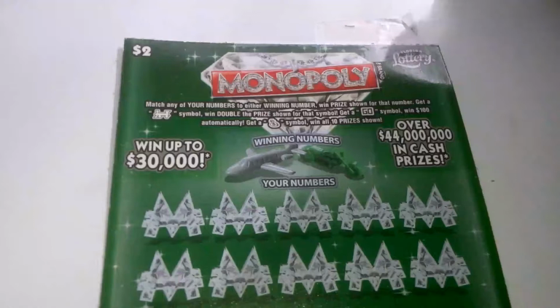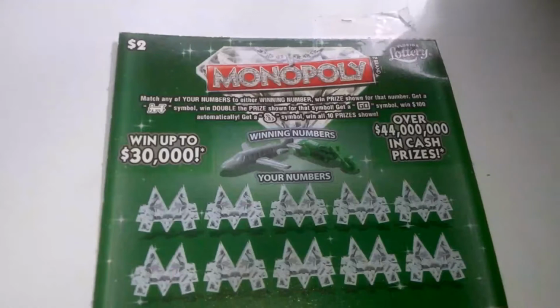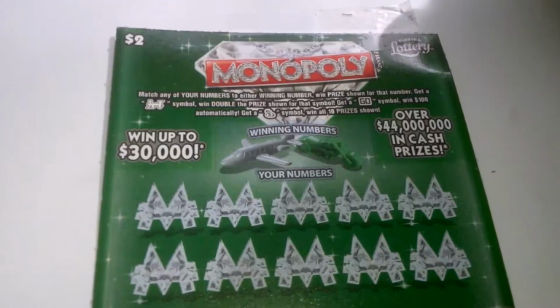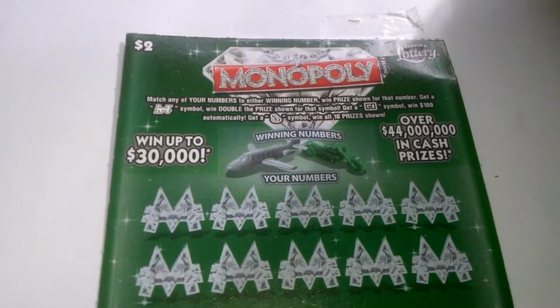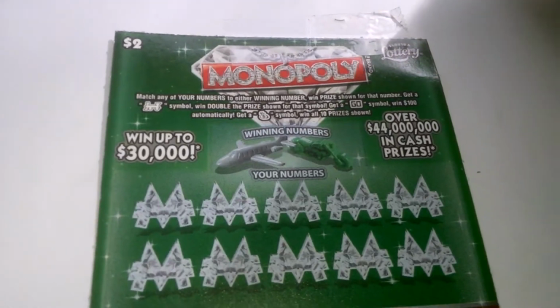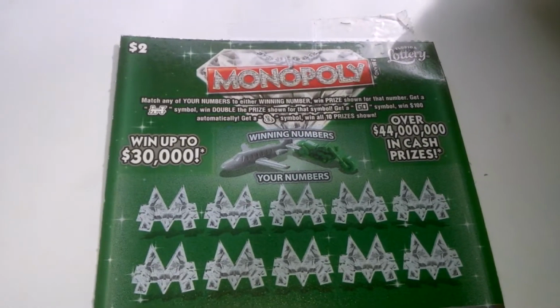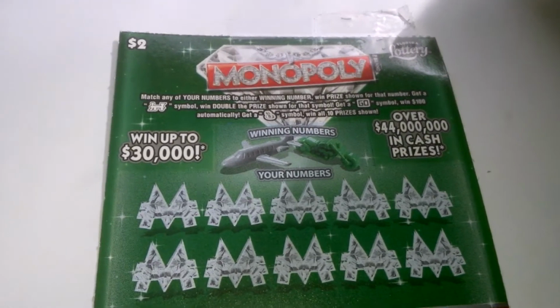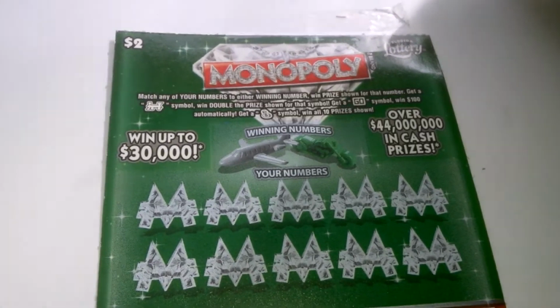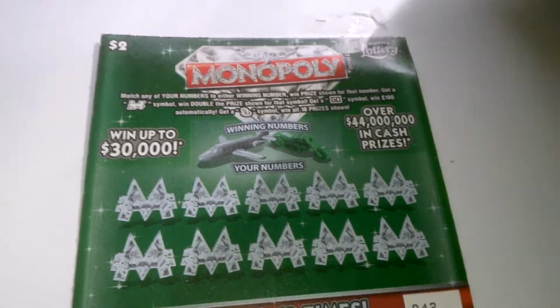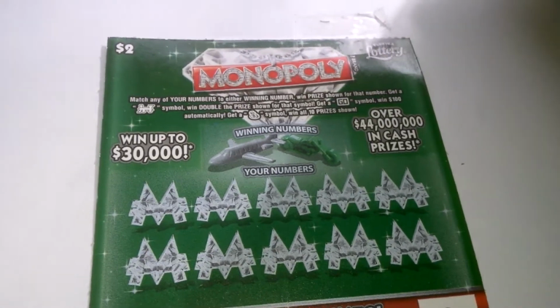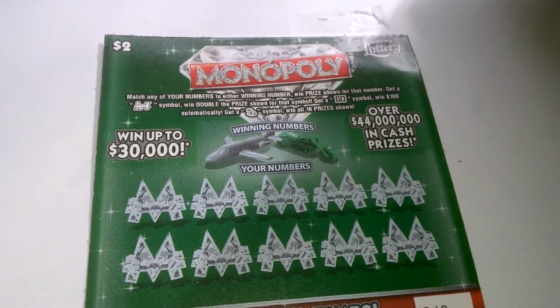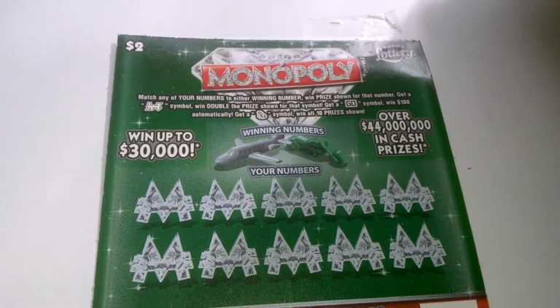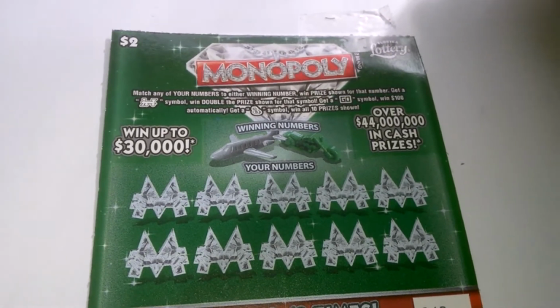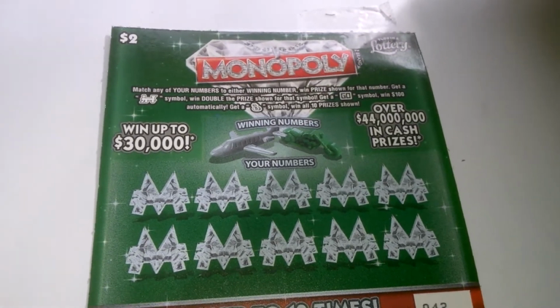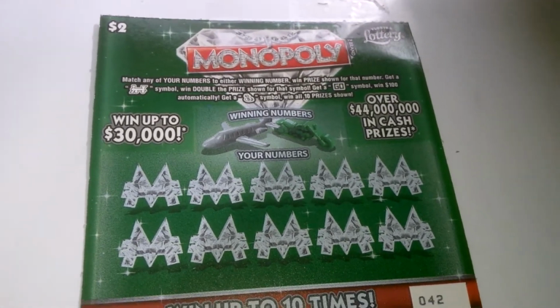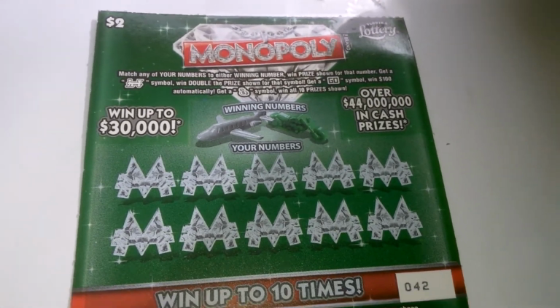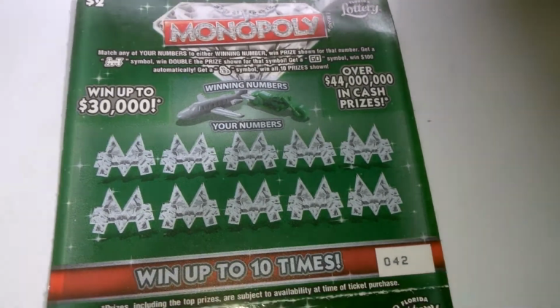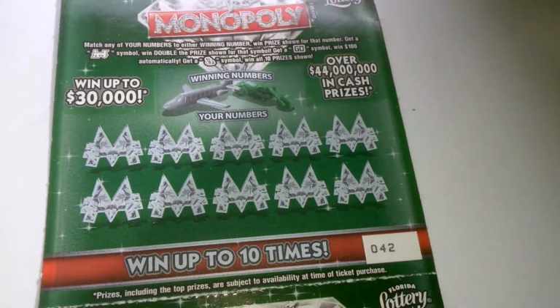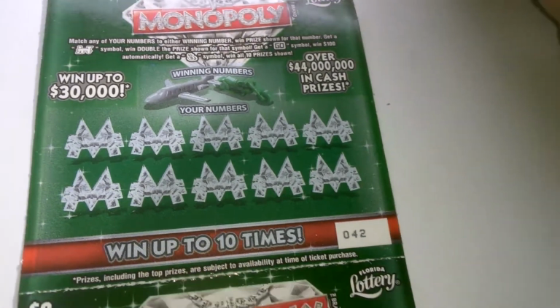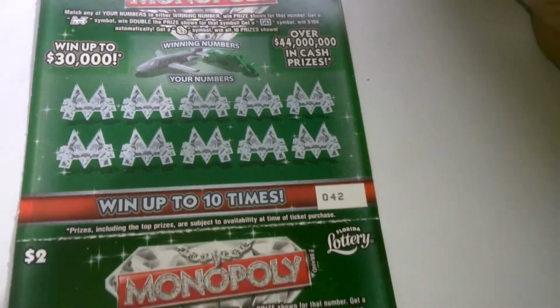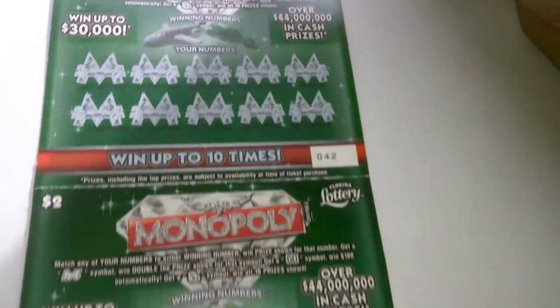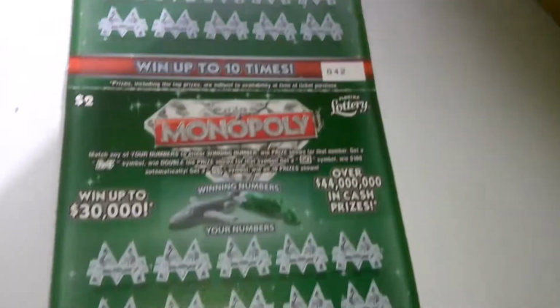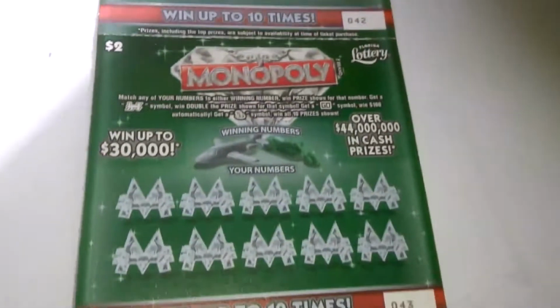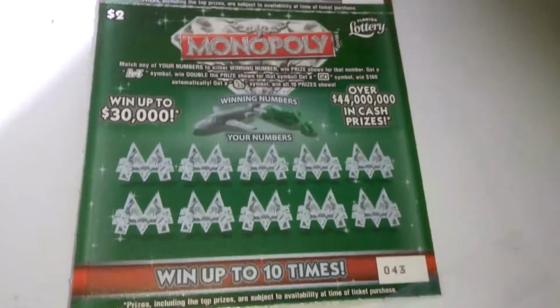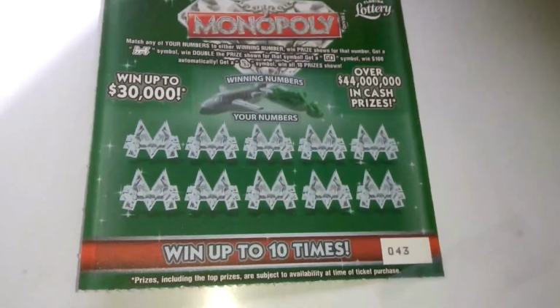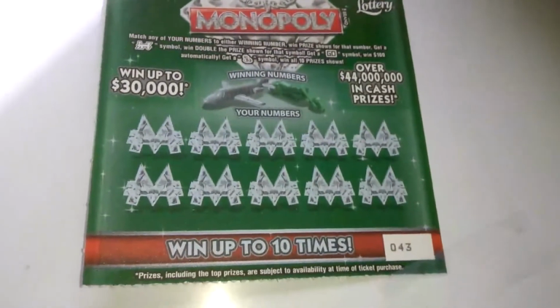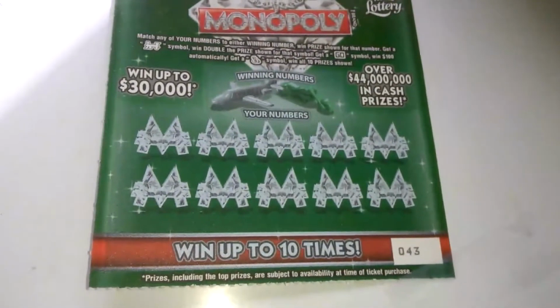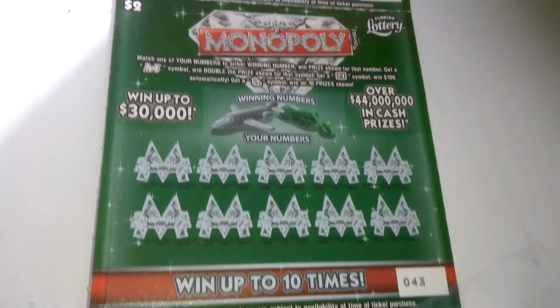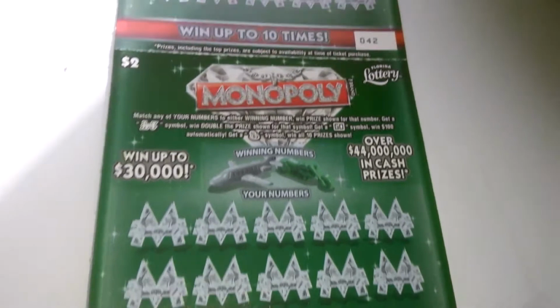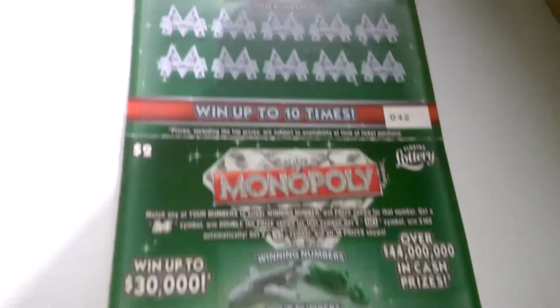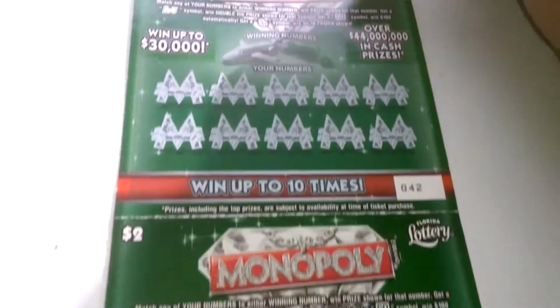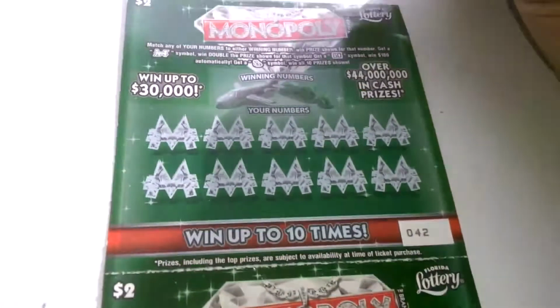What's going on everybody? We got a double play edition of the $2 Monopoly. Ticket number 42 and 43.